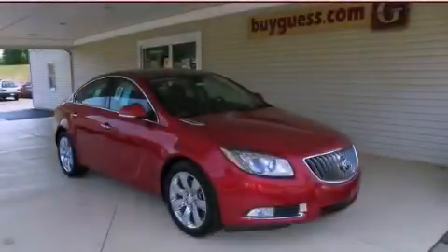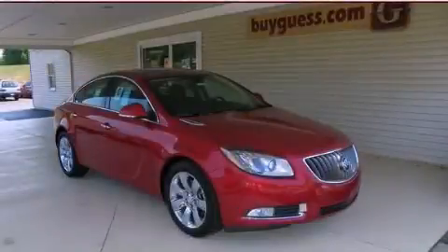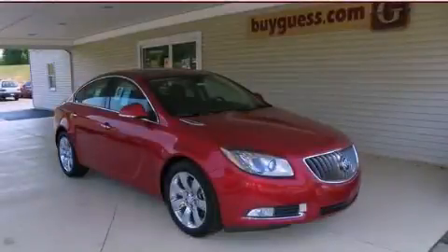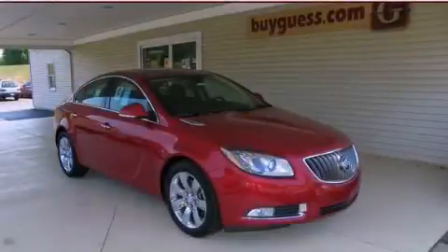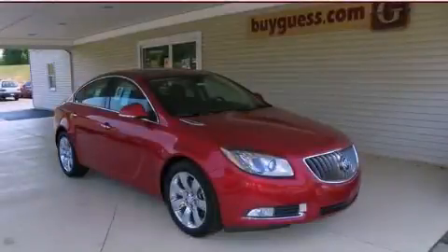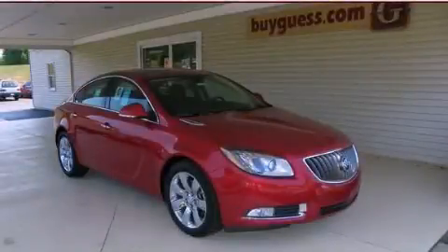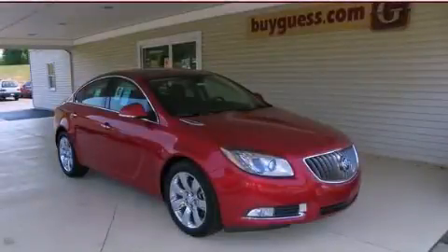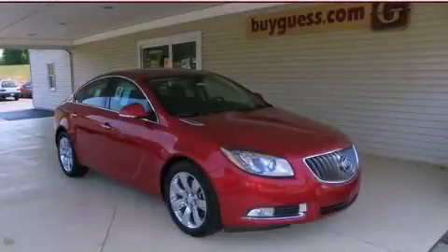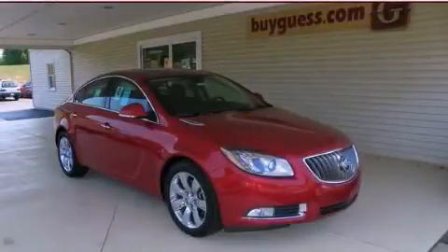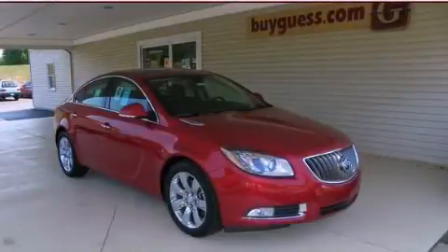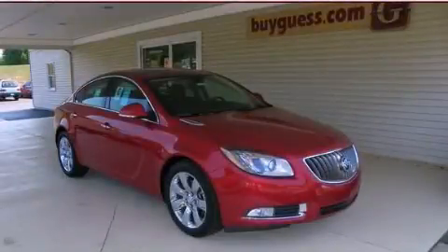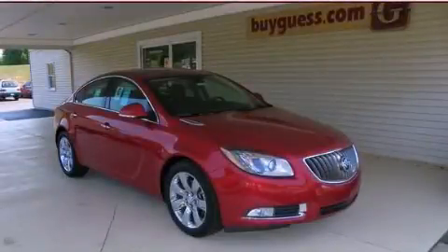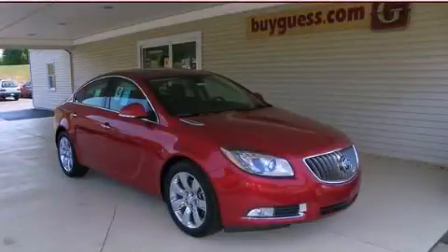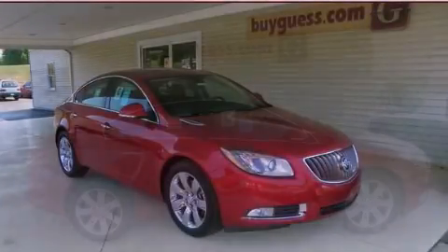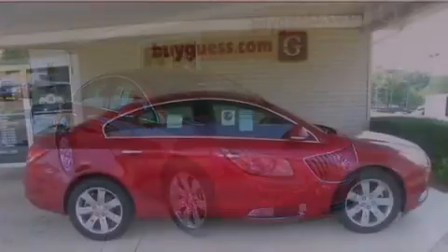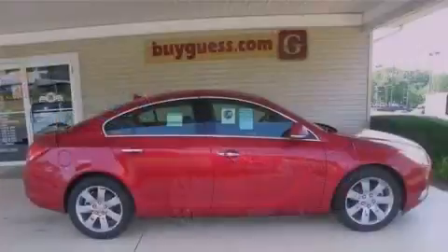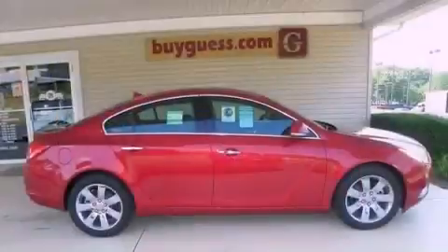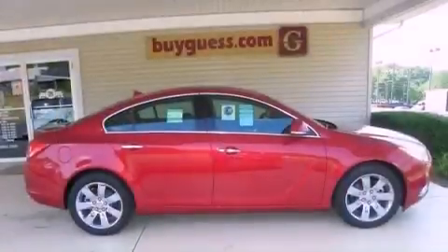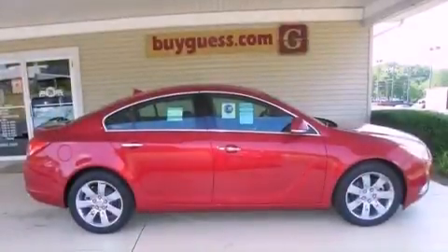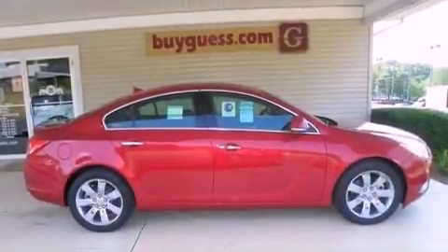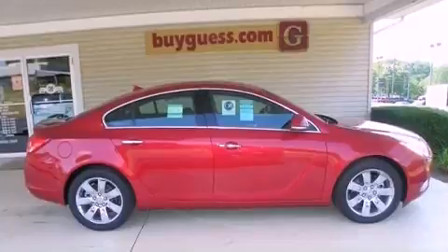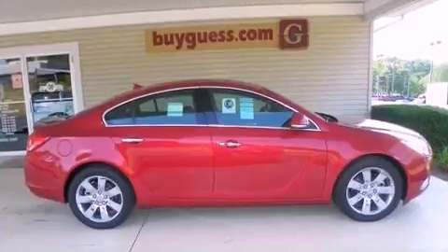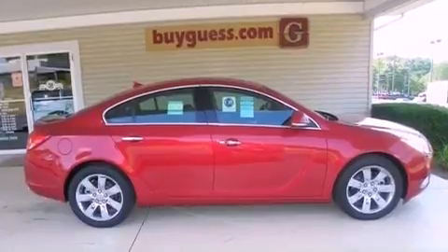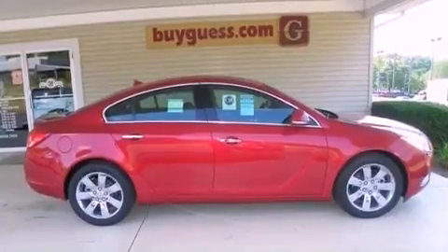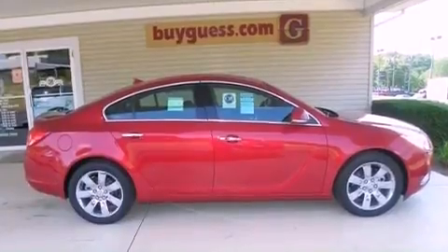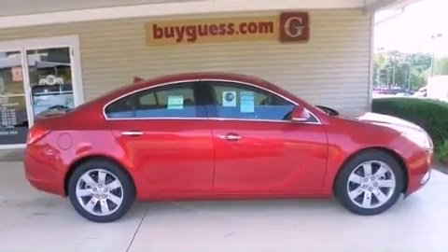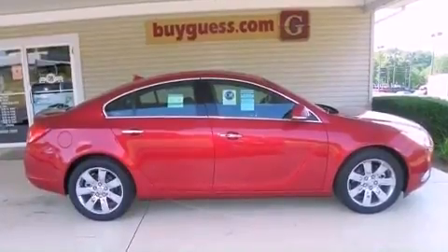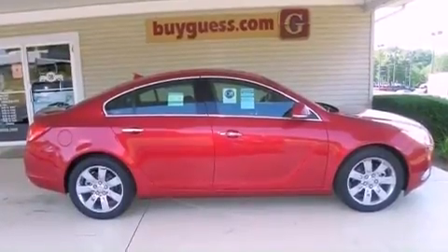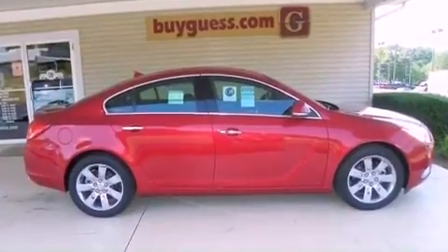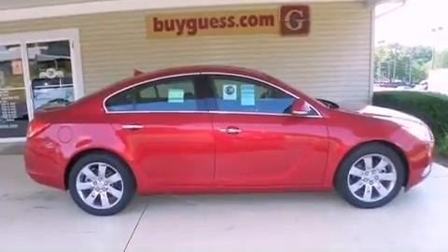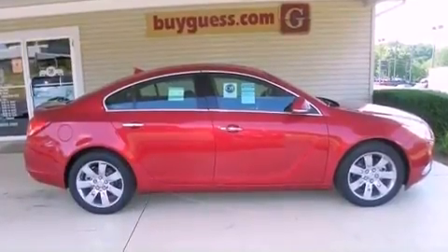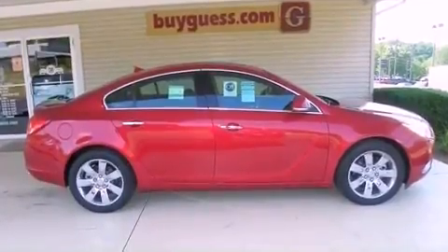This is a brand new 2012 Buick Regal. It features a four-cylinder engine and an automatic transmission.